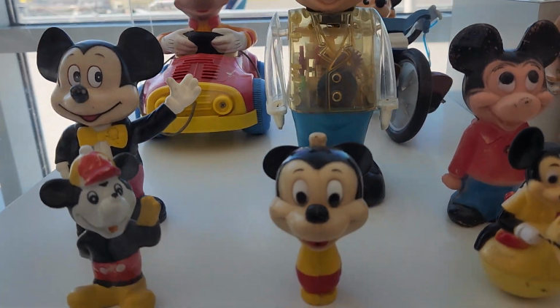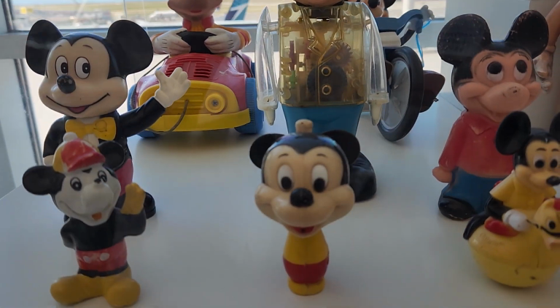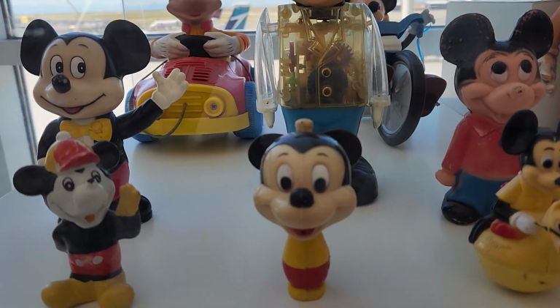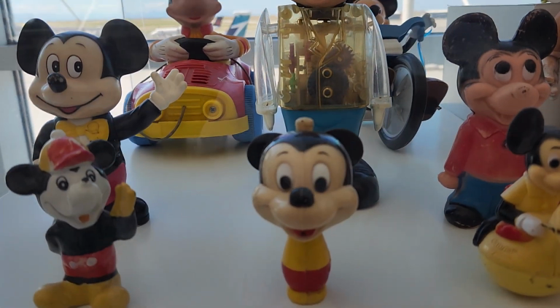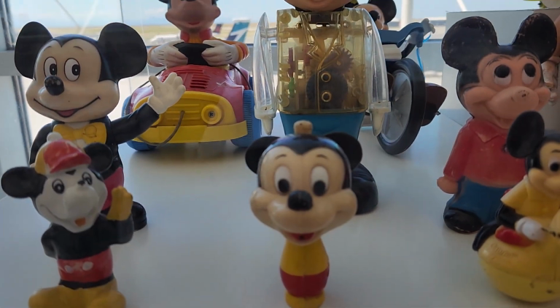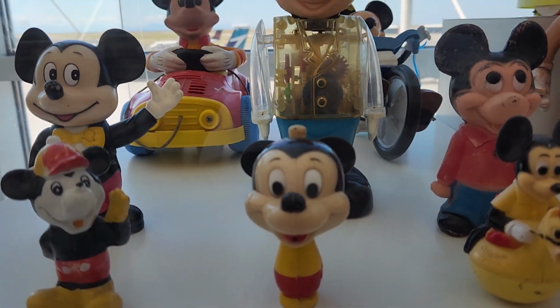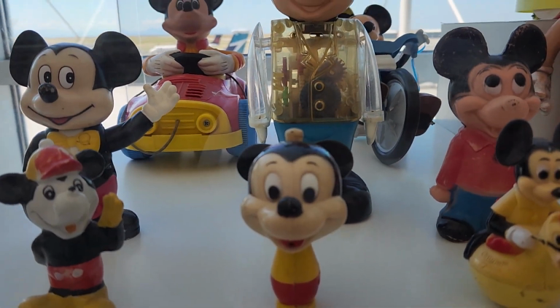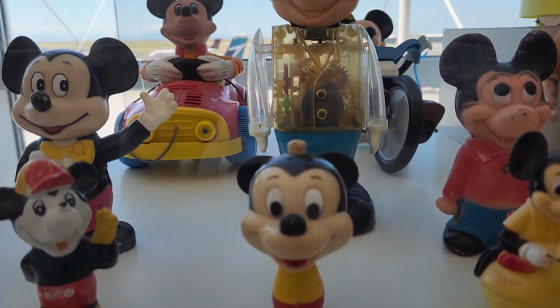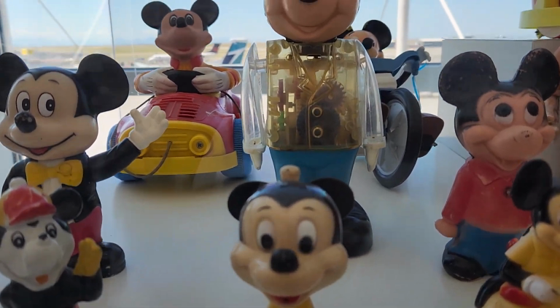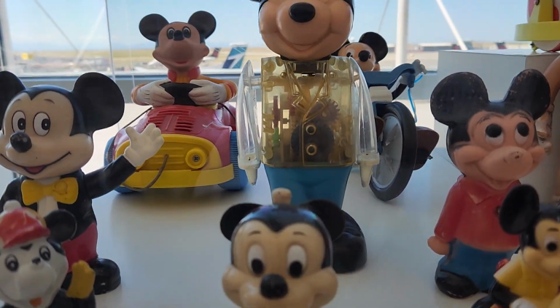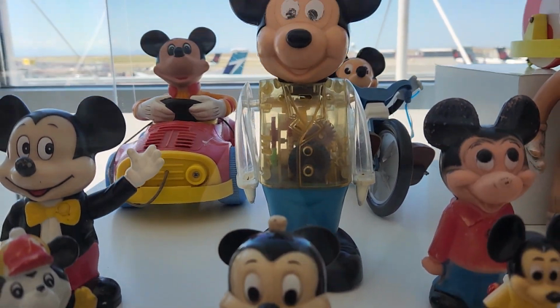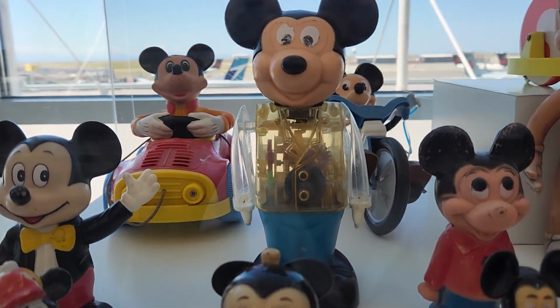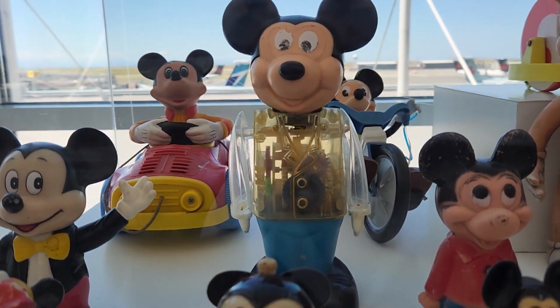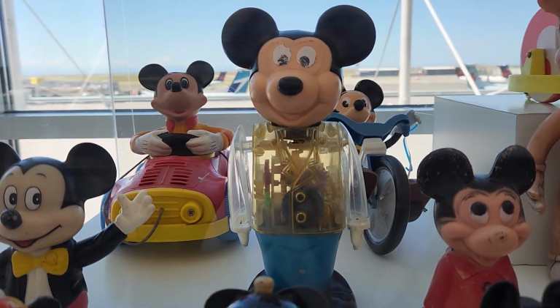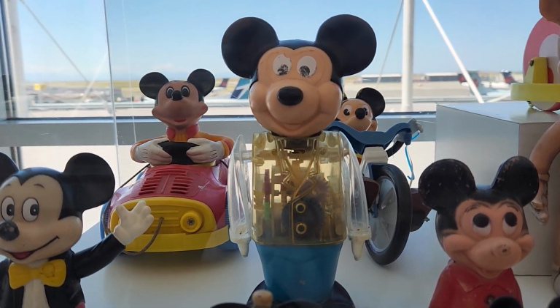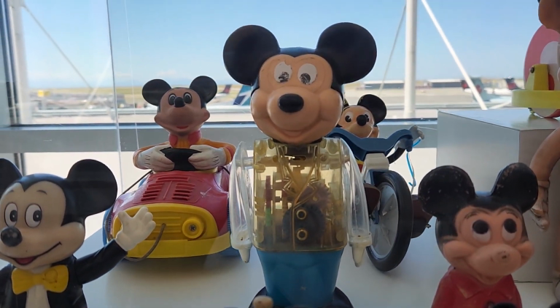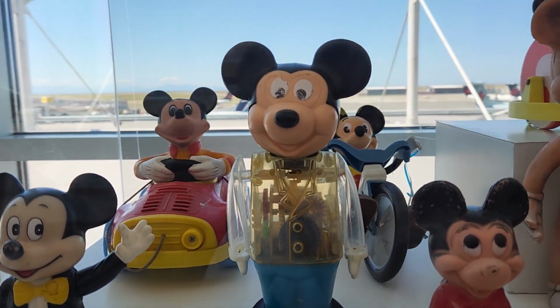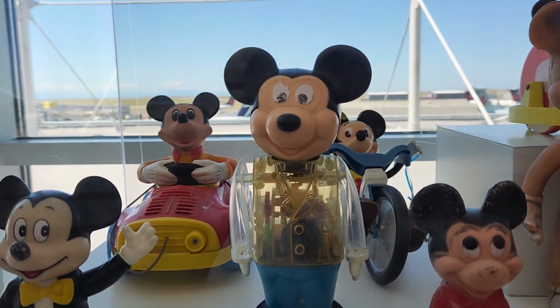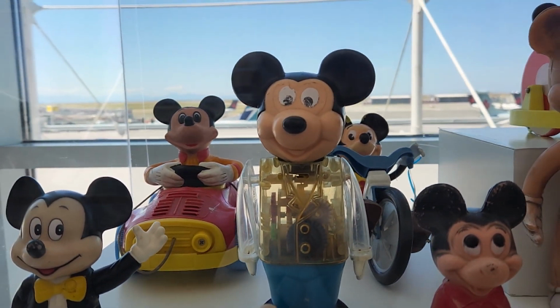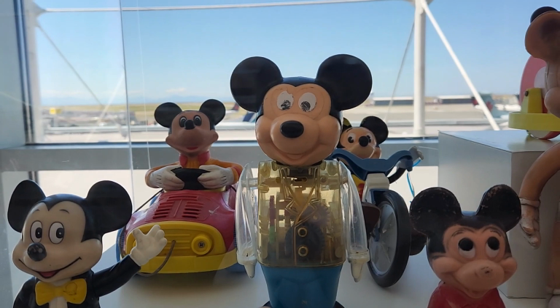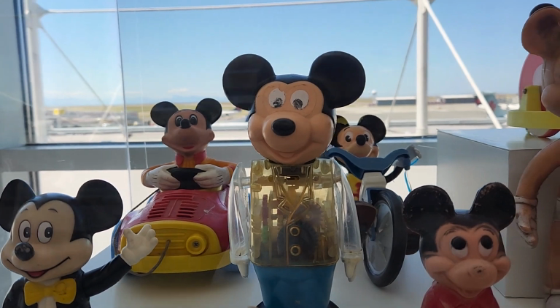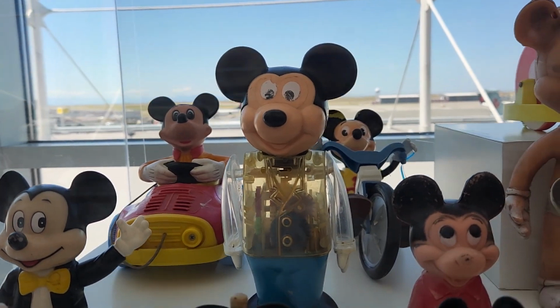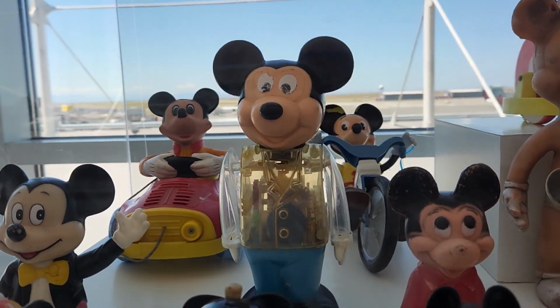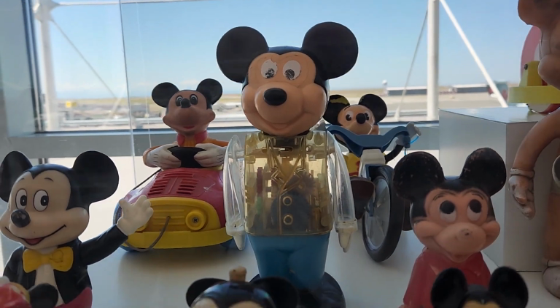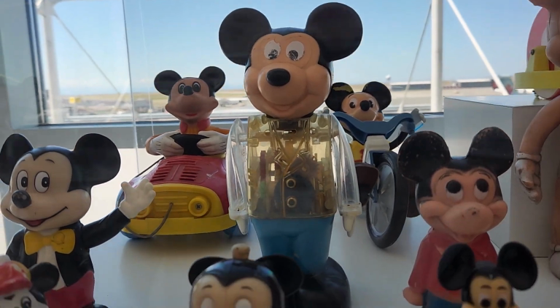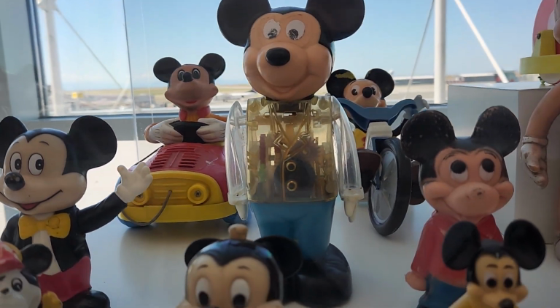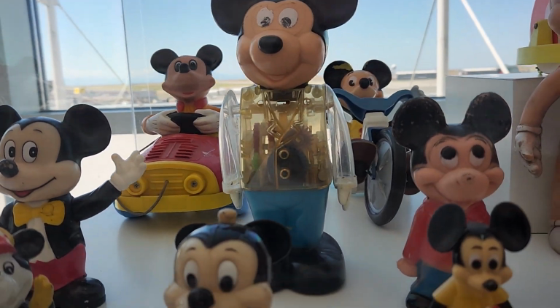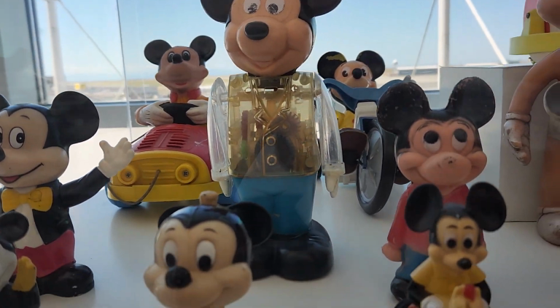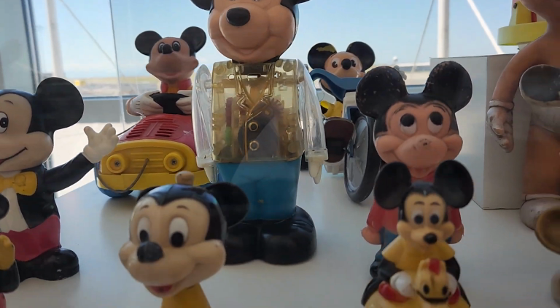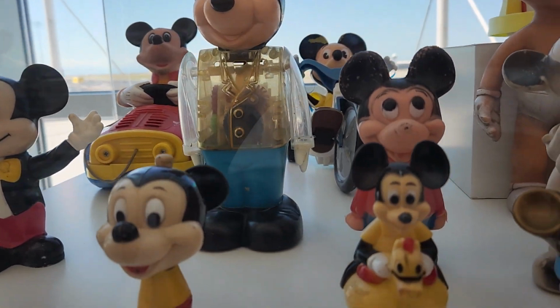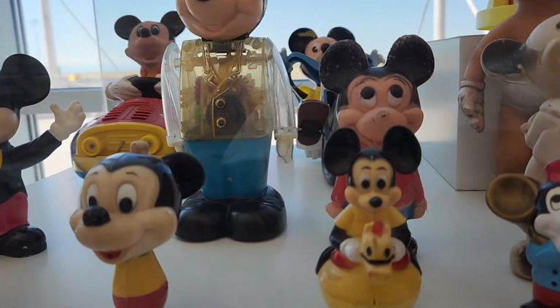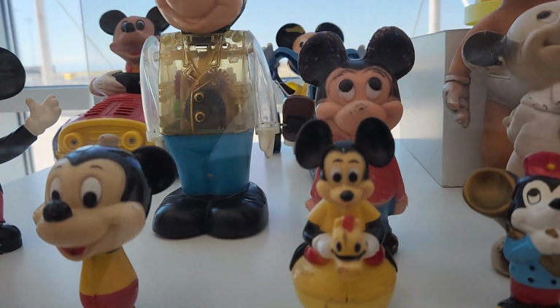Hello everyone, welcome to my video and today we're looking at Walt Disney Mickey Mouse toys.